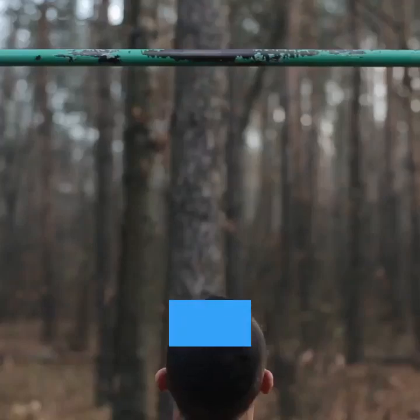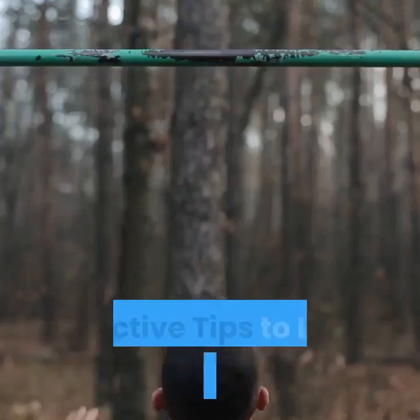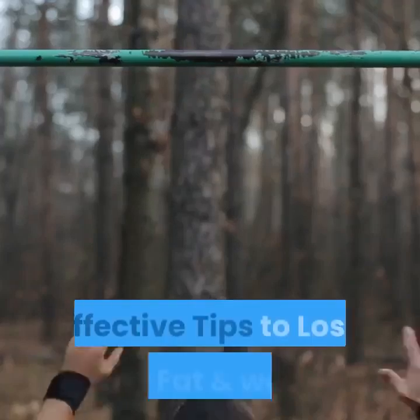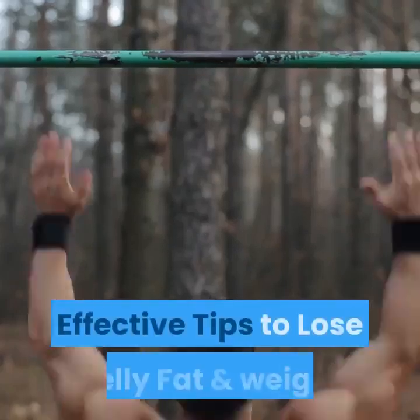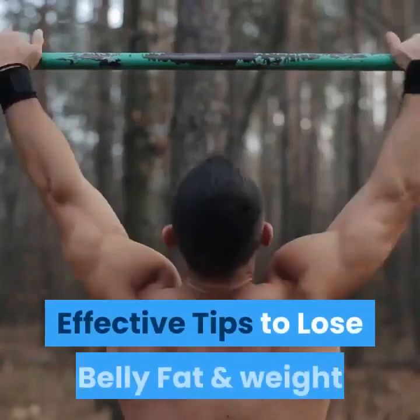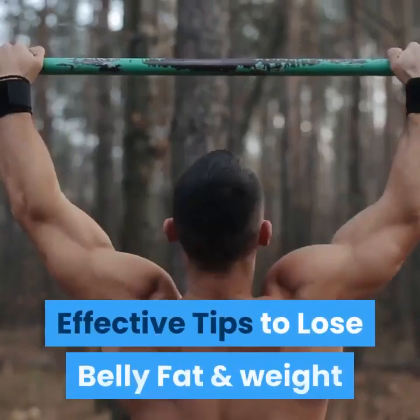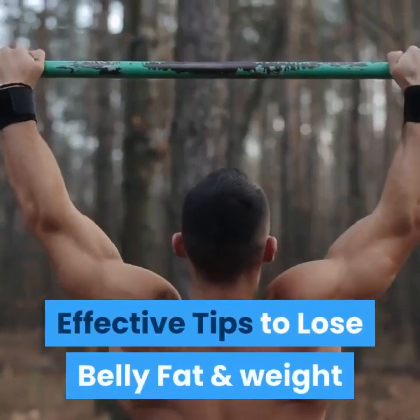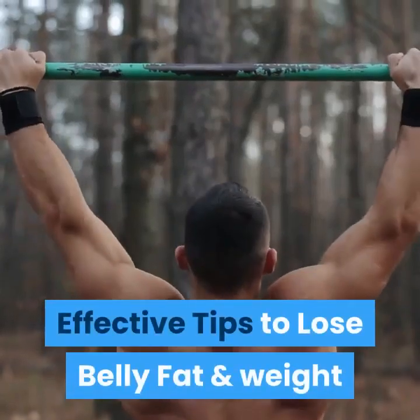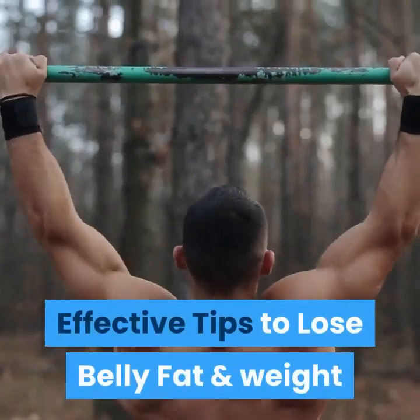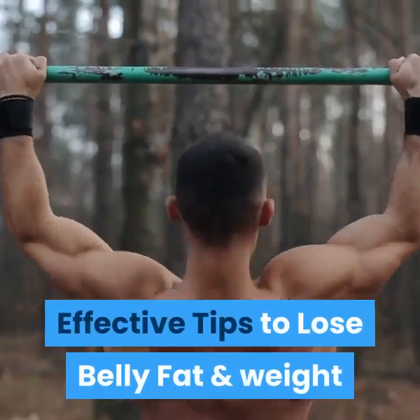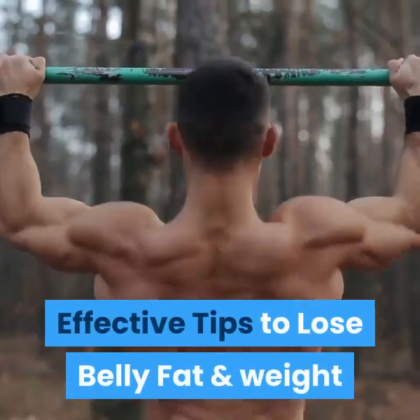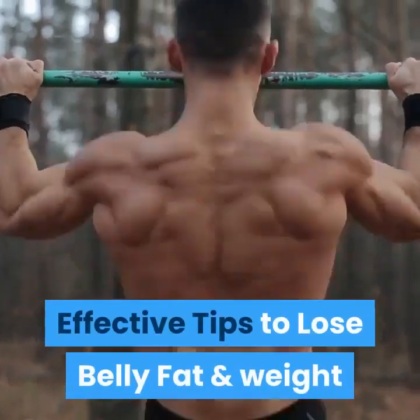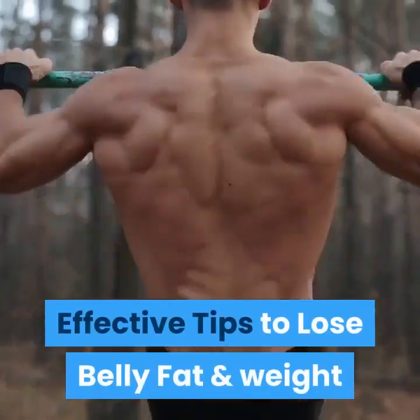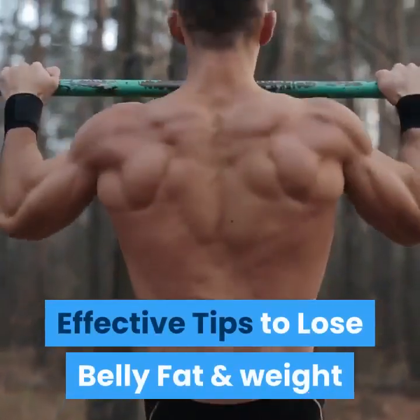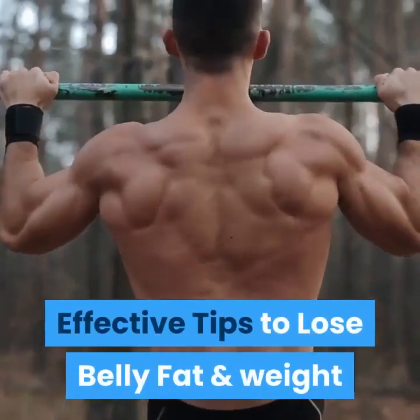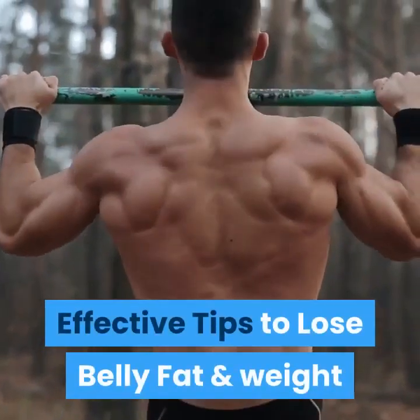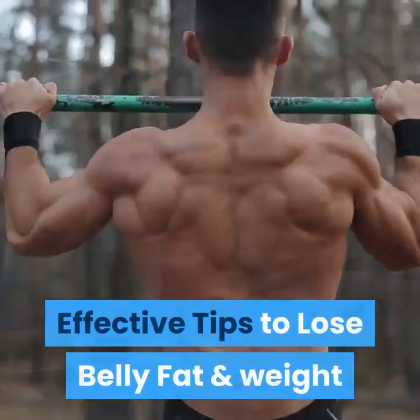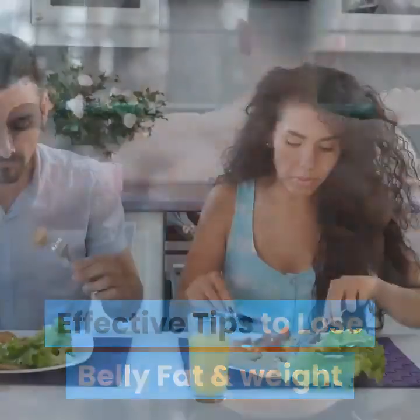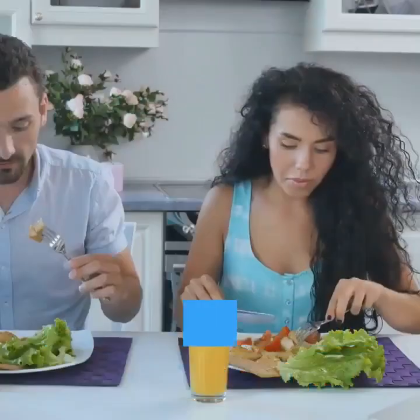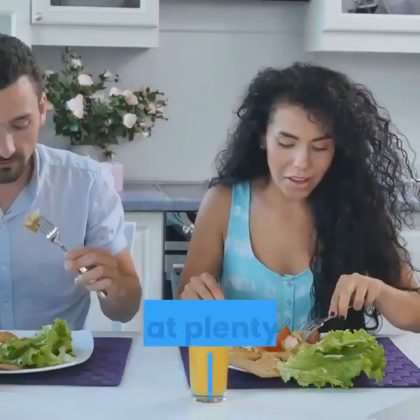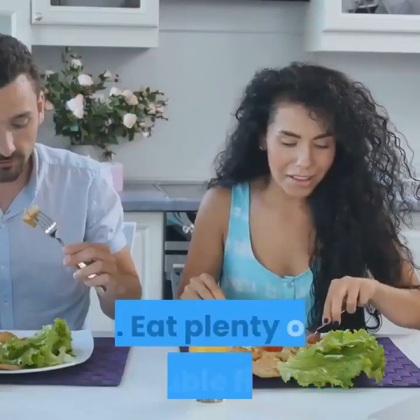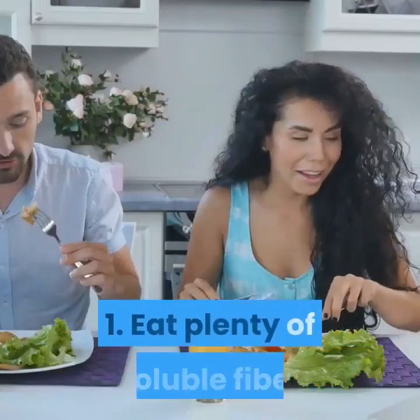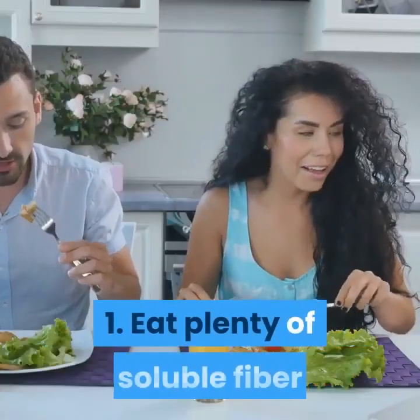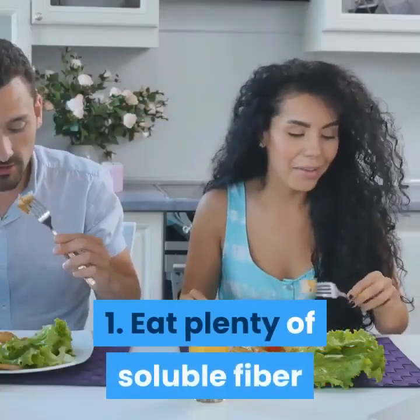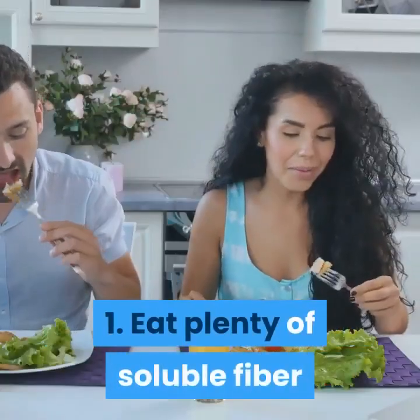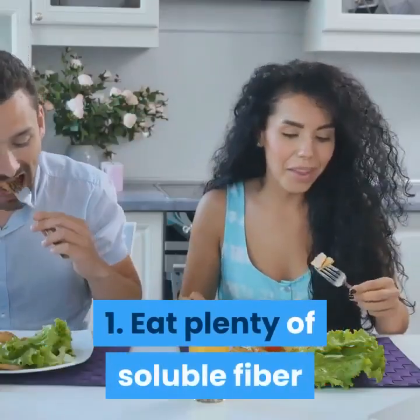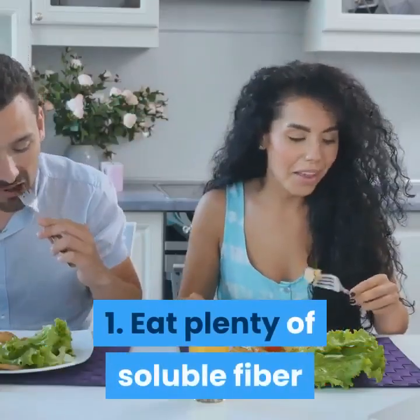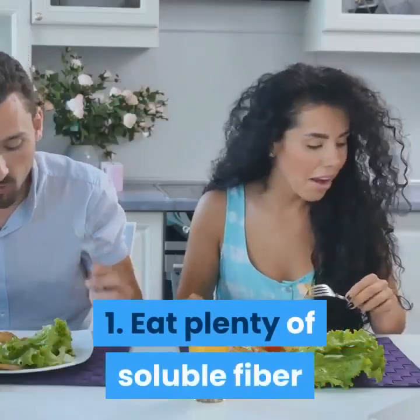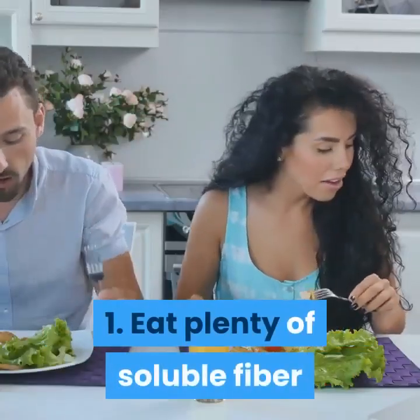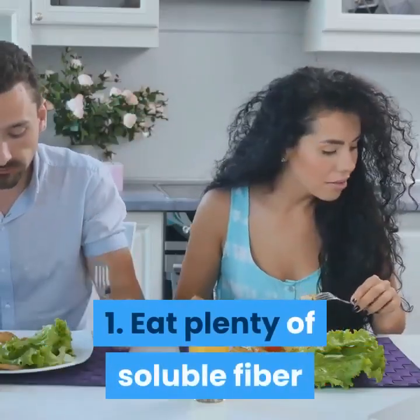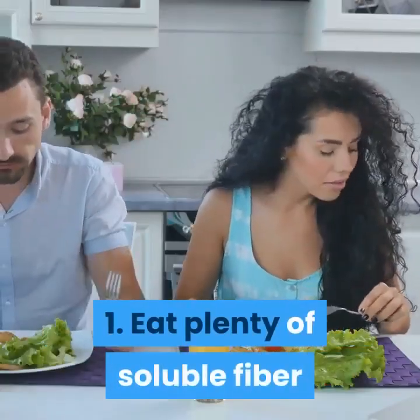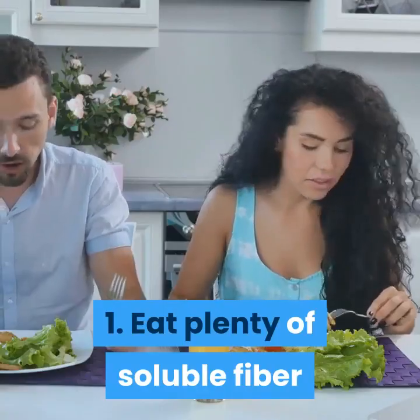Effective Tips to Lose Belly Fat and Weight. Tip 1: Eat Plenty of Soluble Fiber.